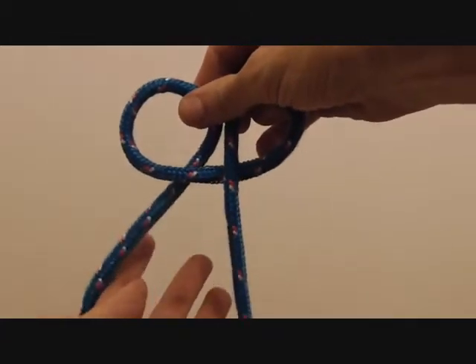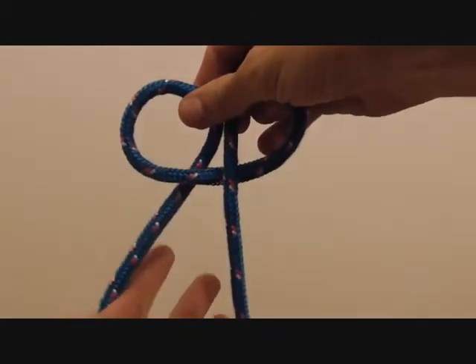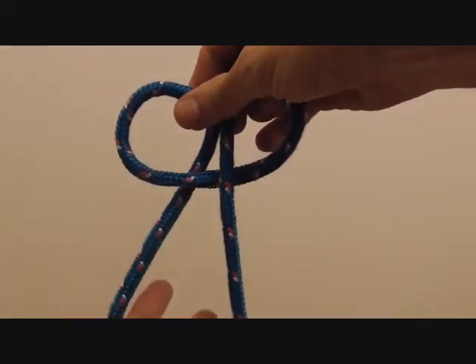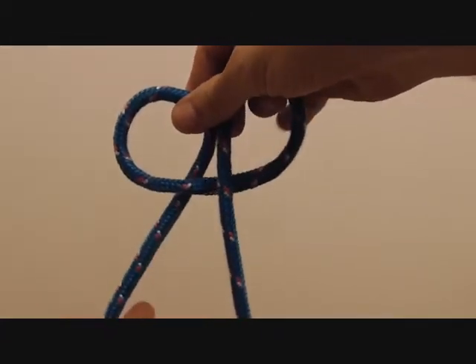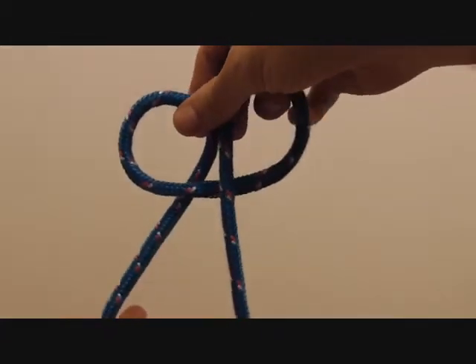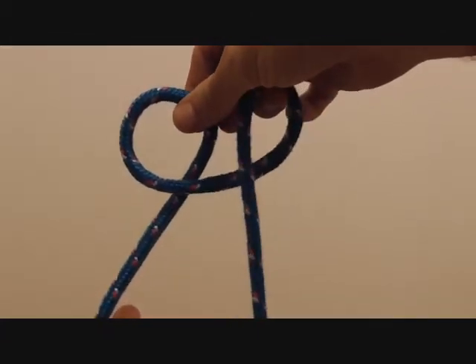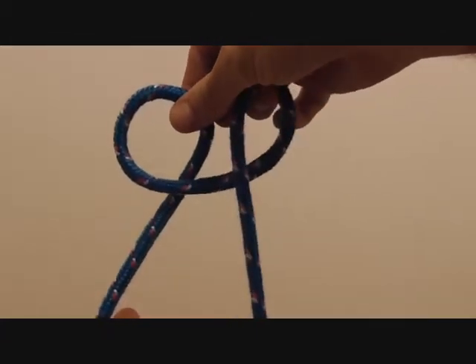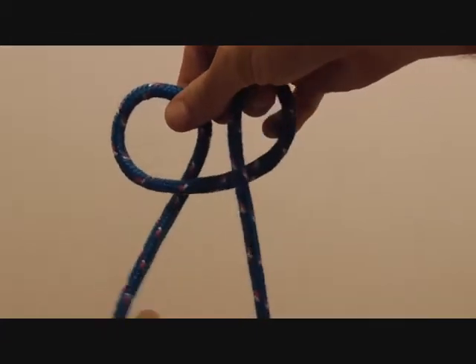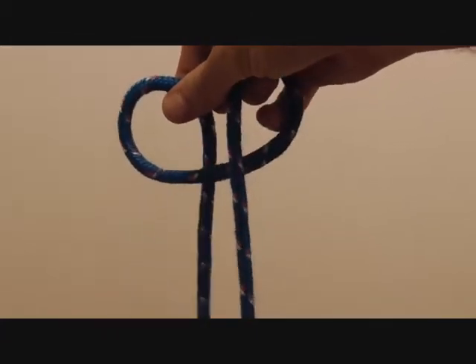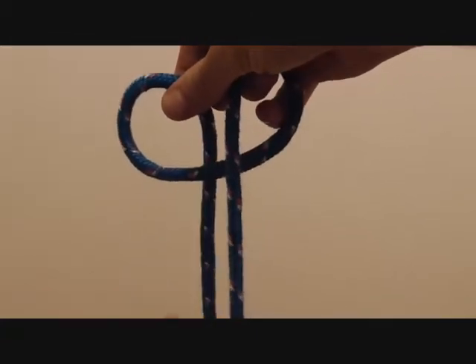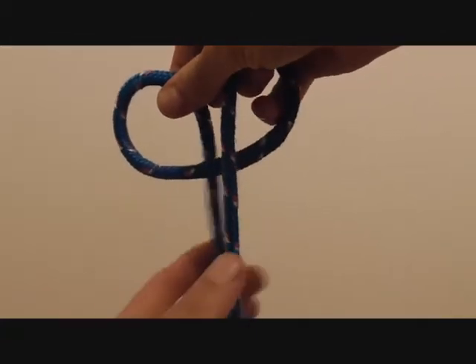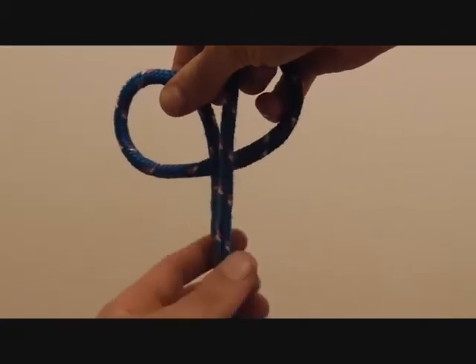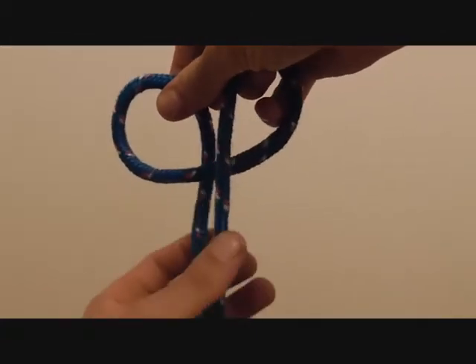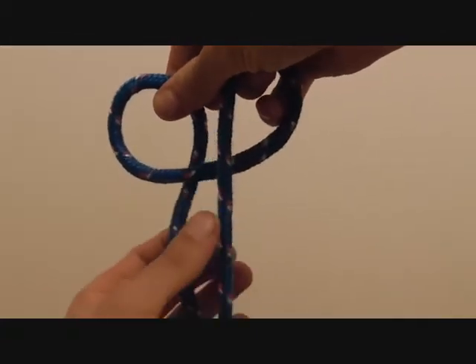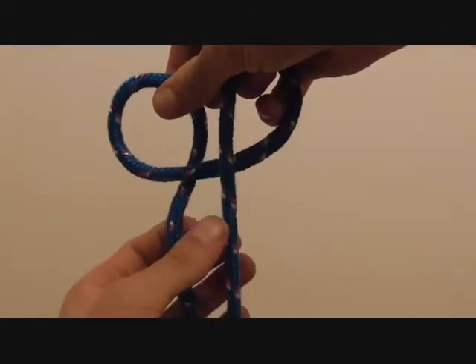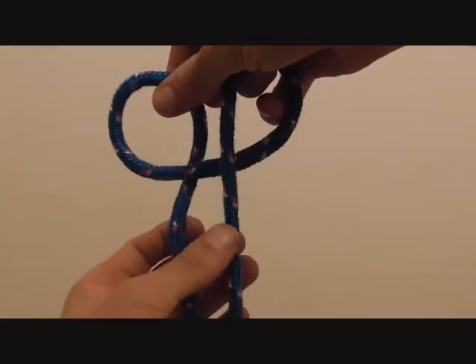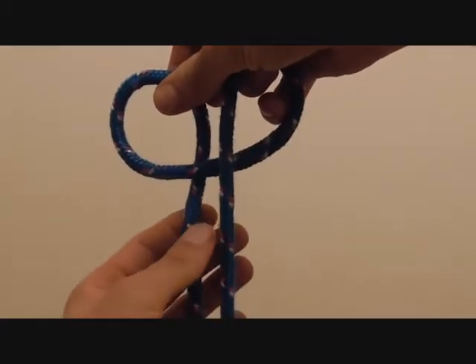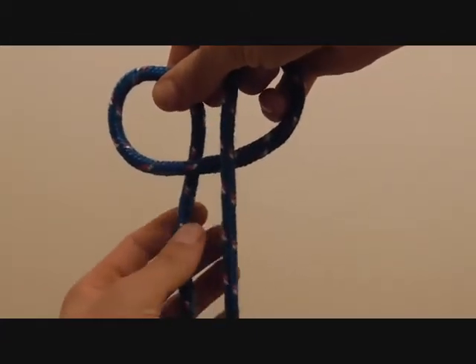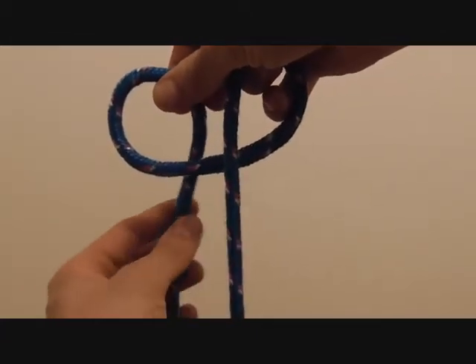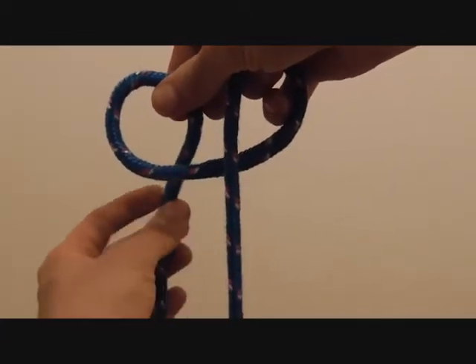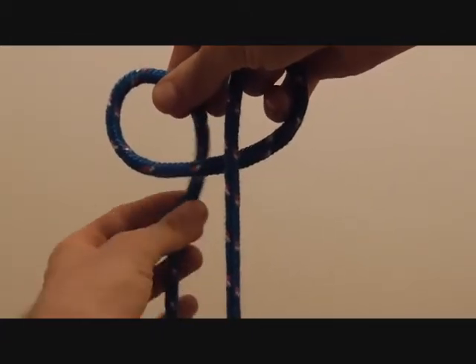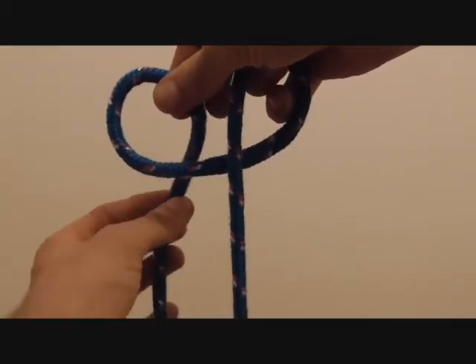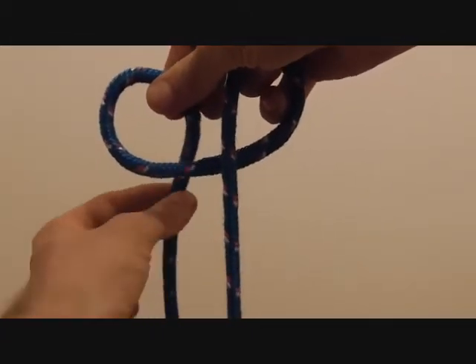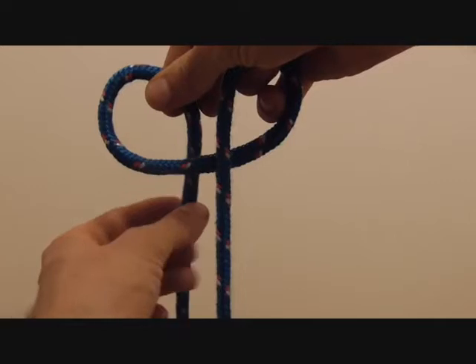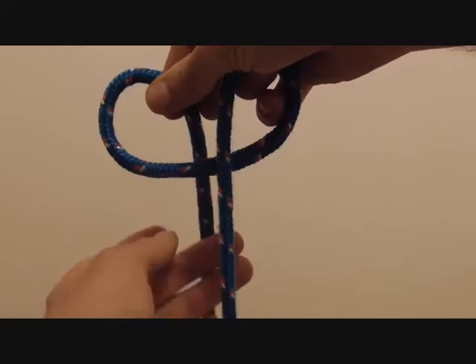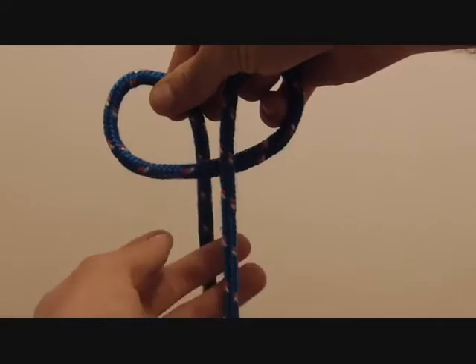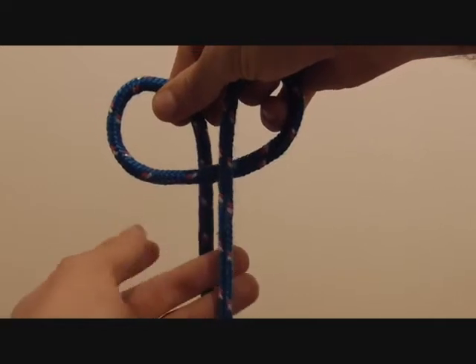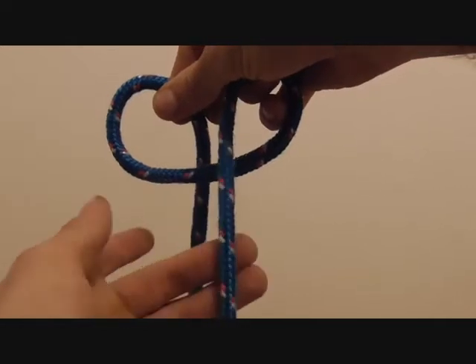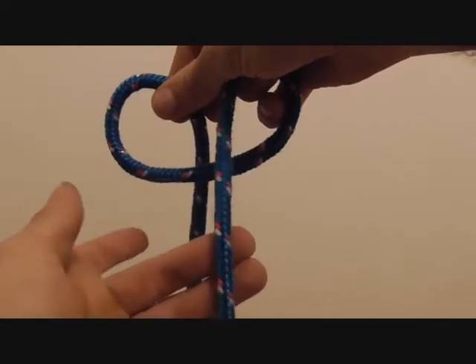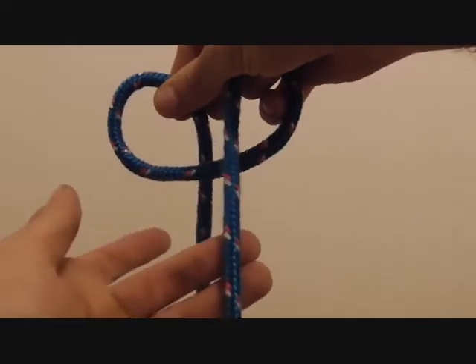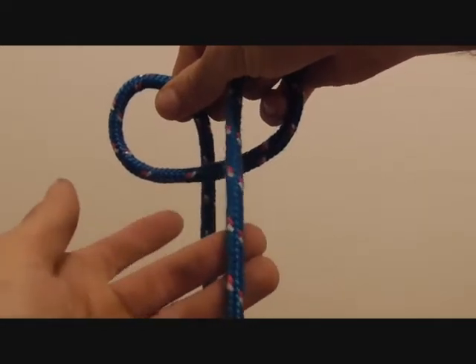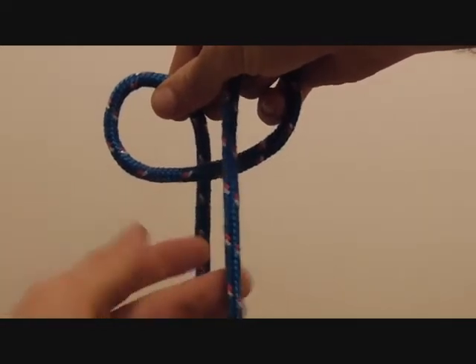Should look like that. This one is behind and this one is in front.